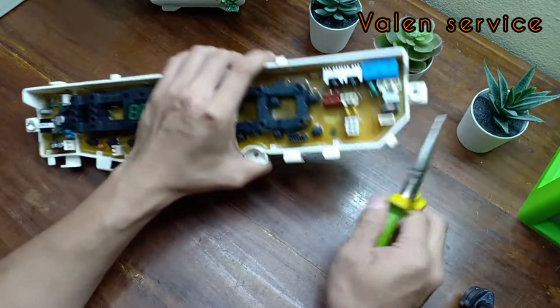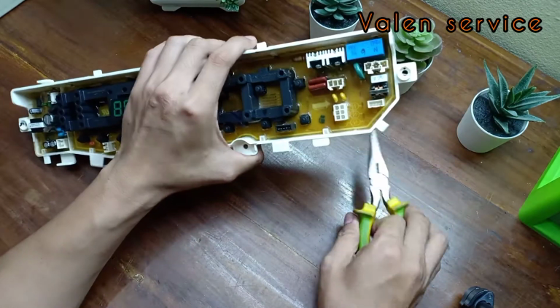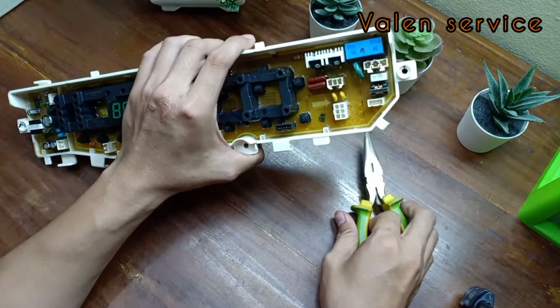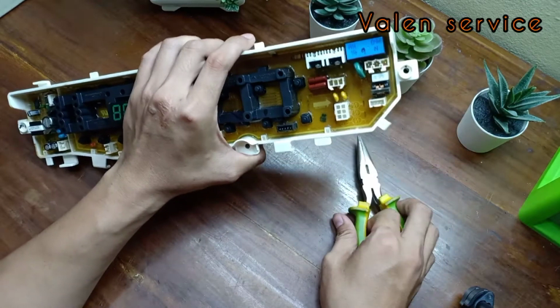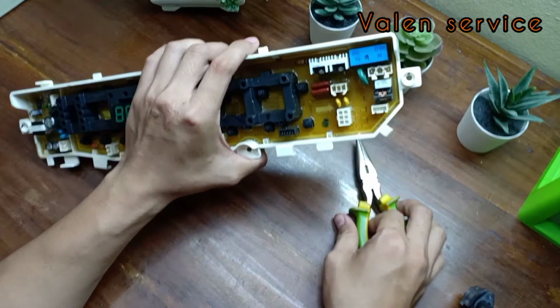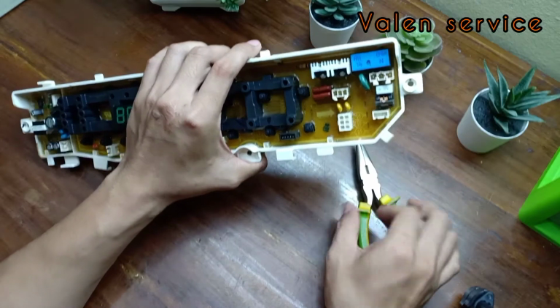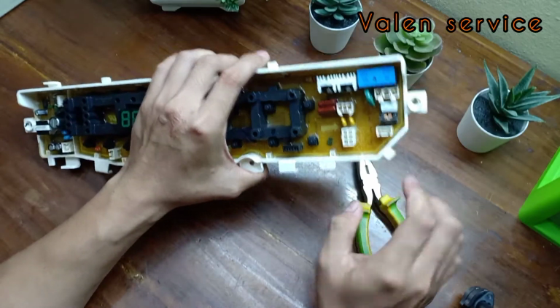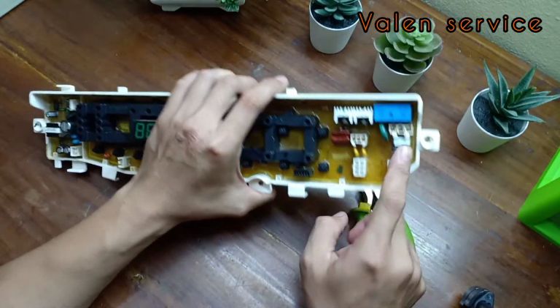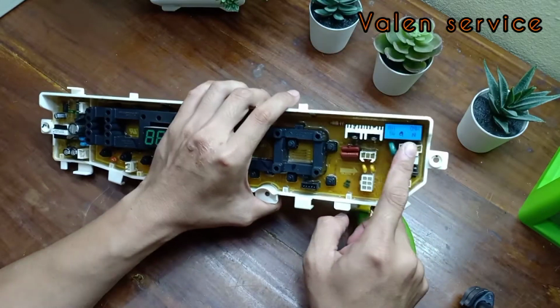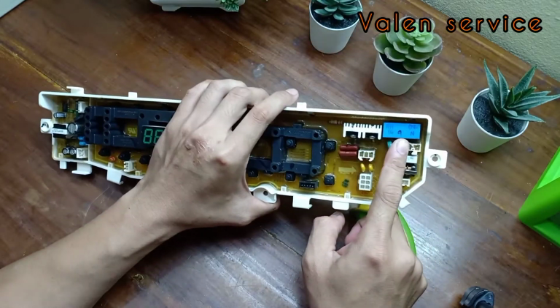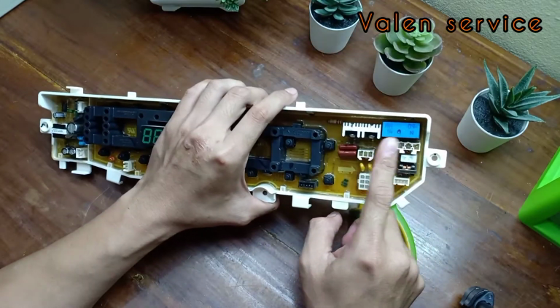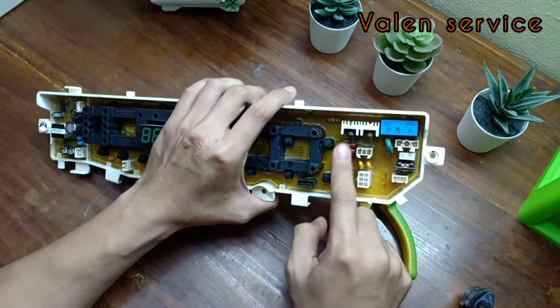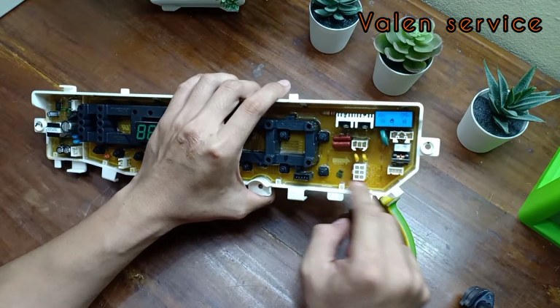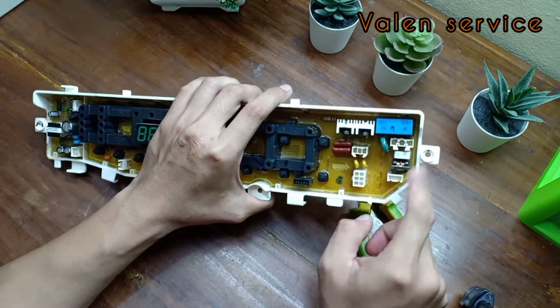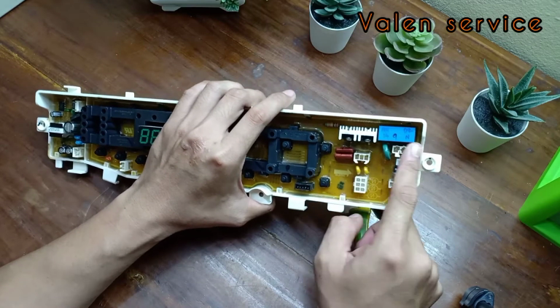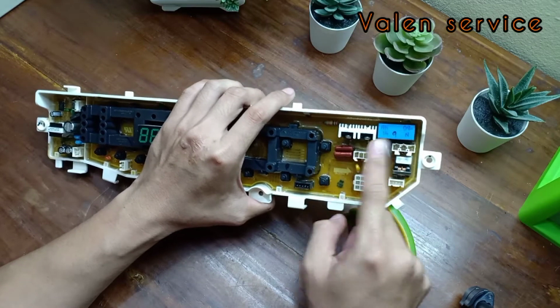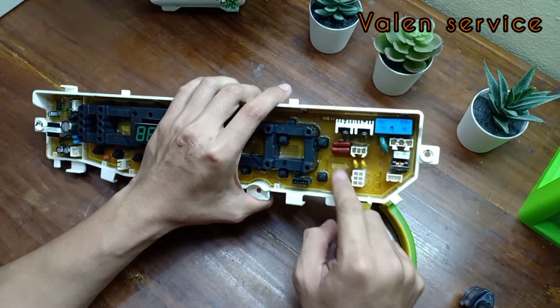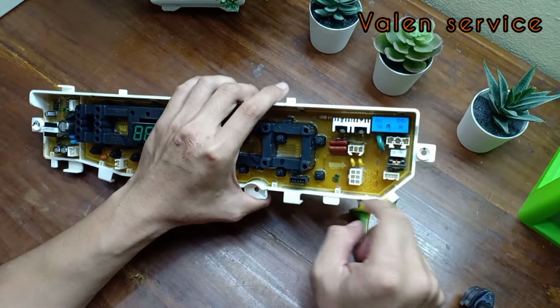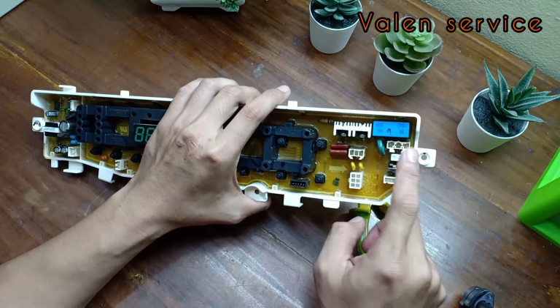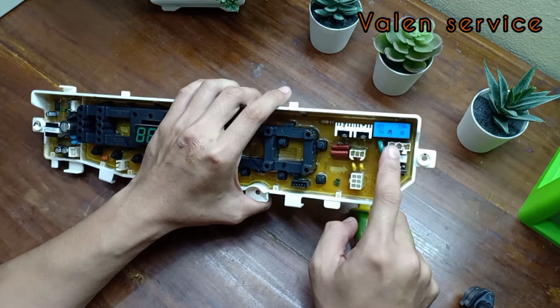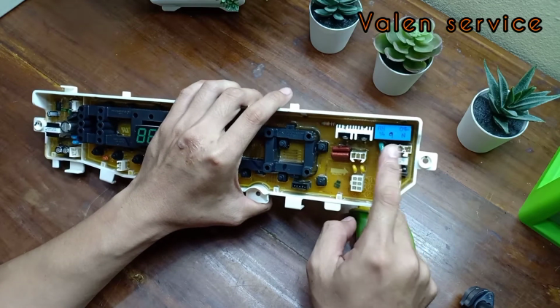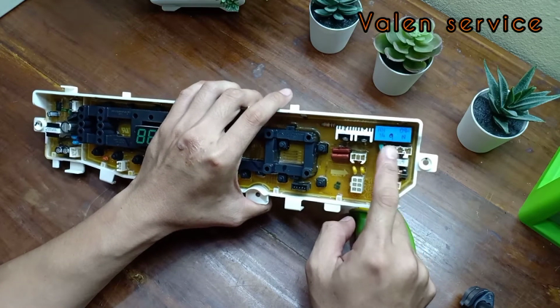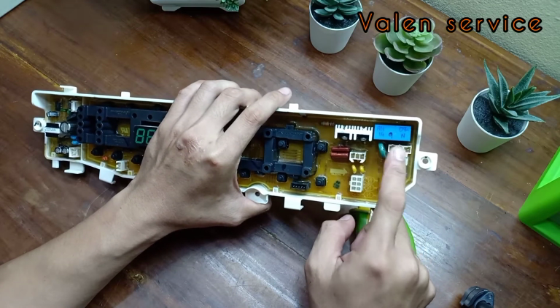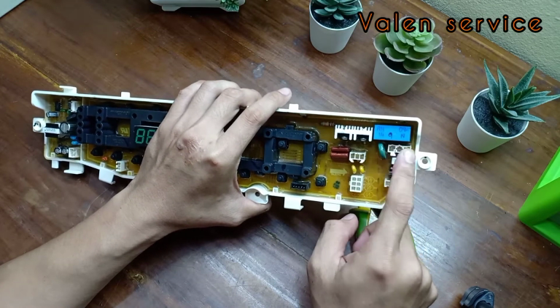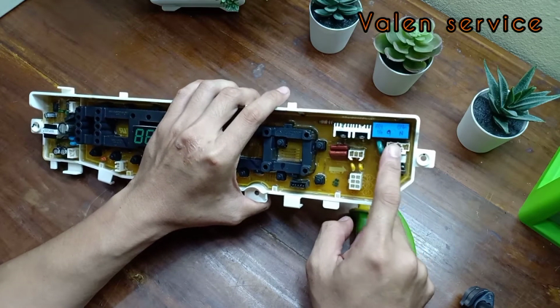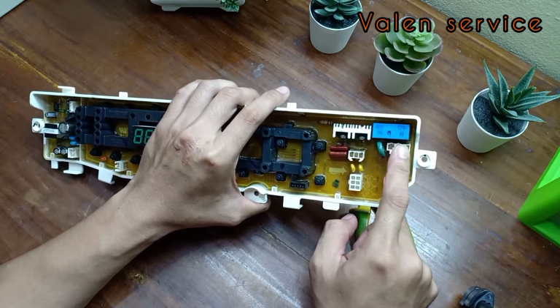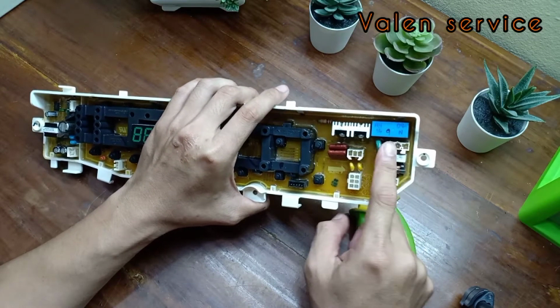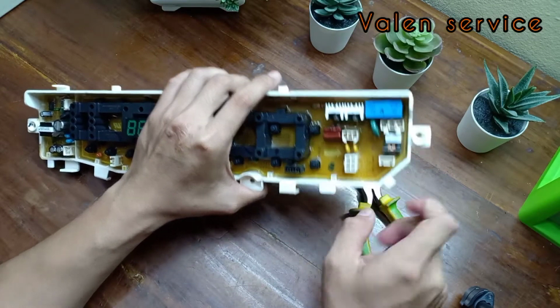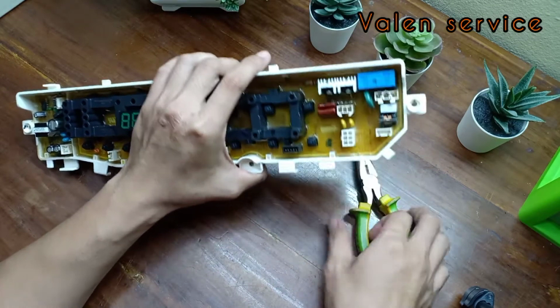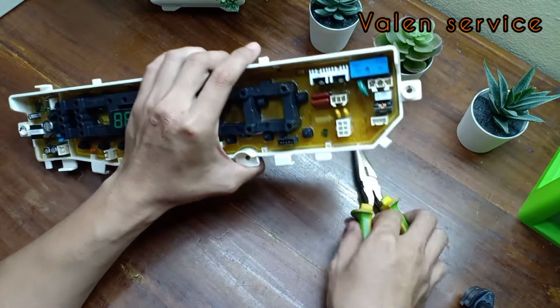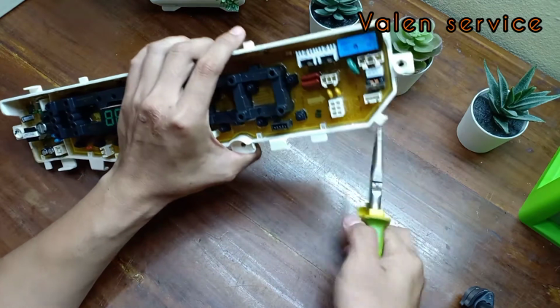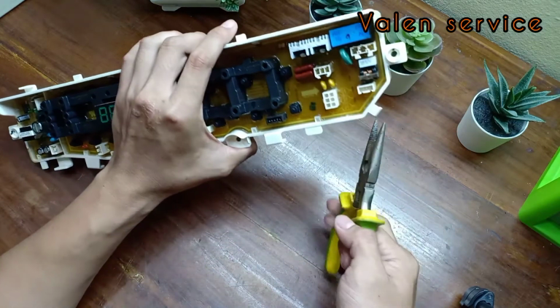Pertama kali yang kita korek adalah bagian sini, di bagian jalur power supply-nya ya.